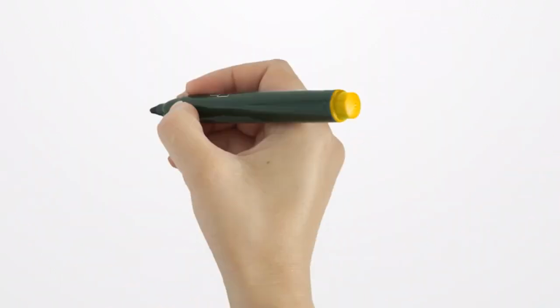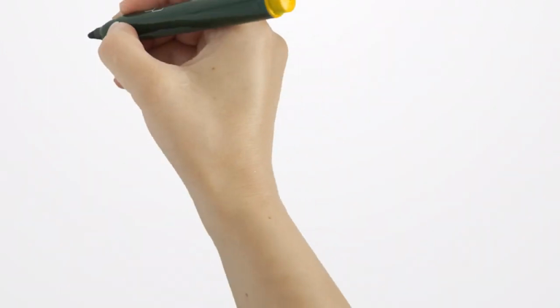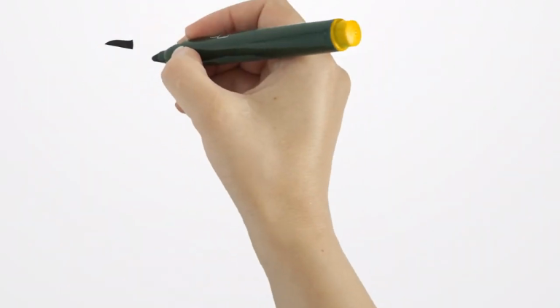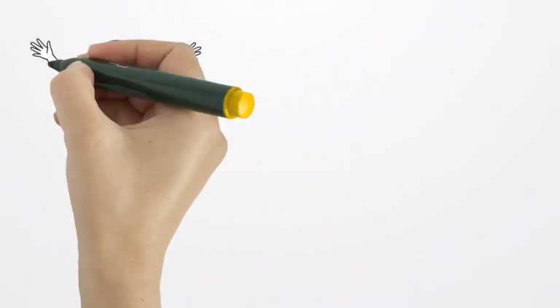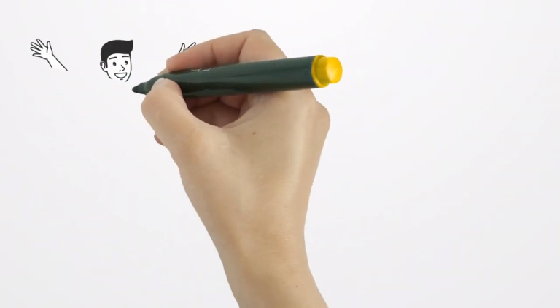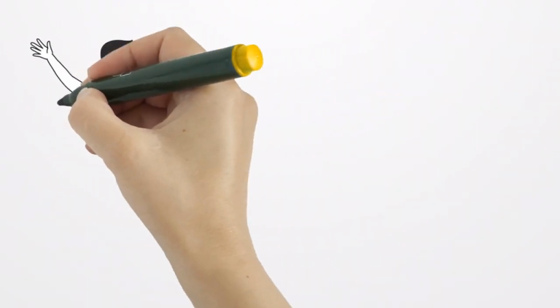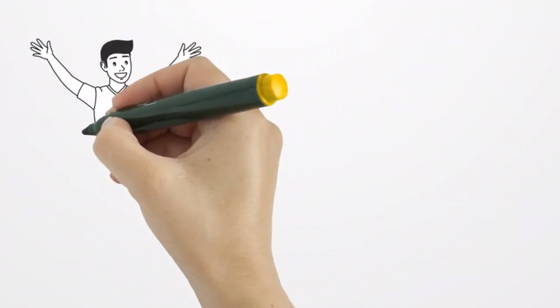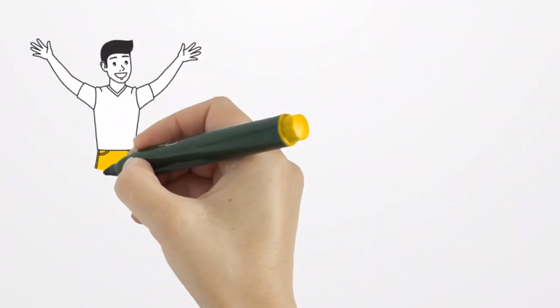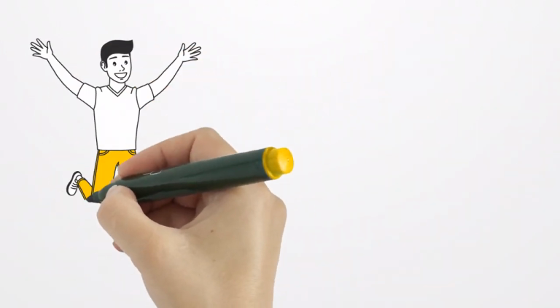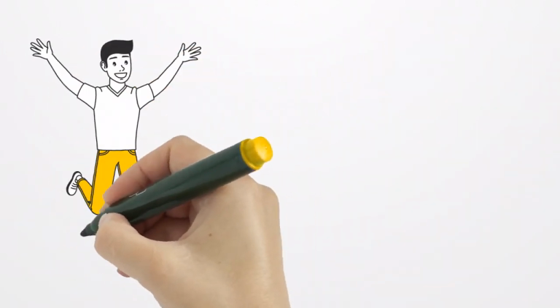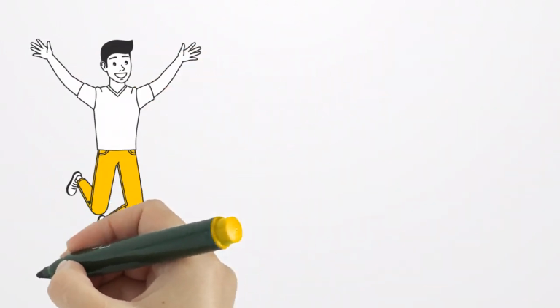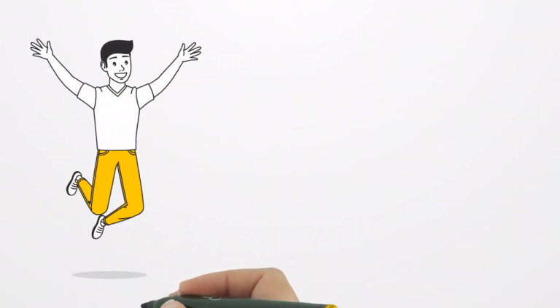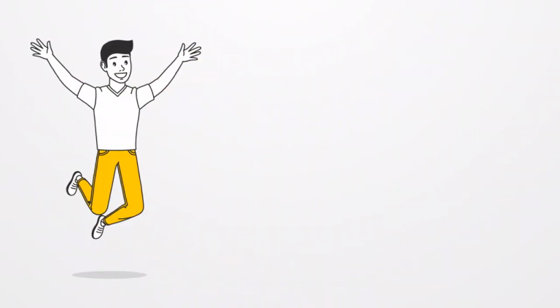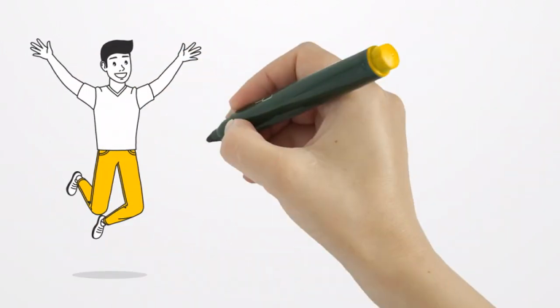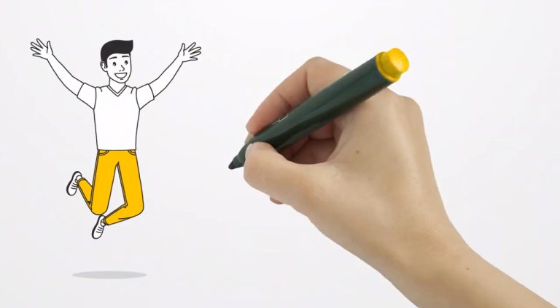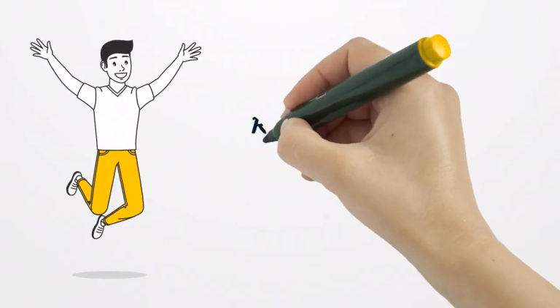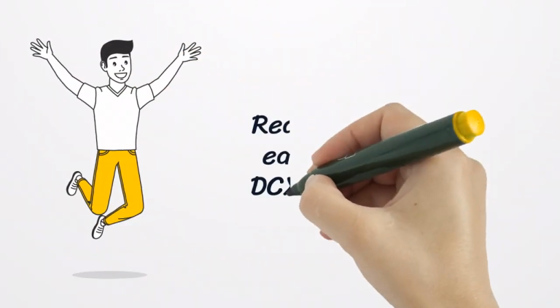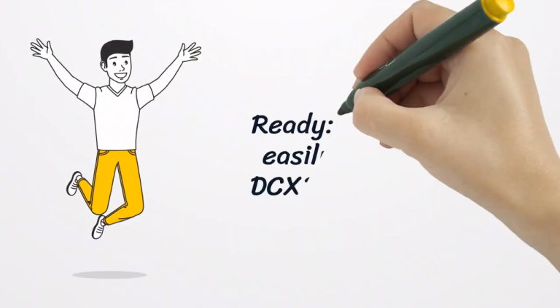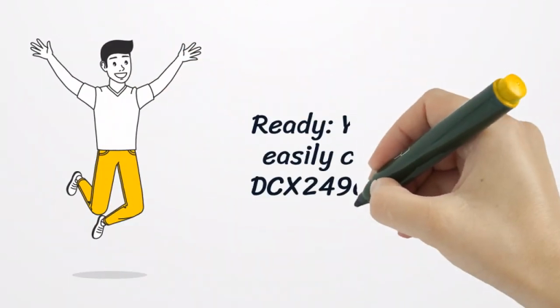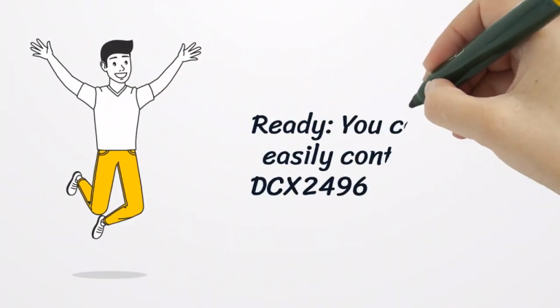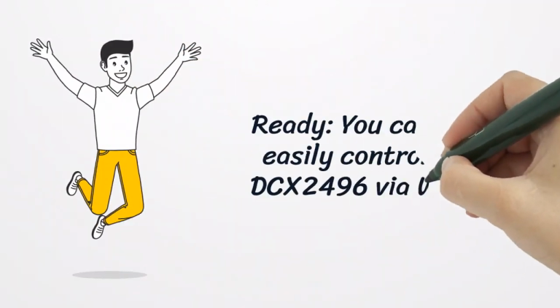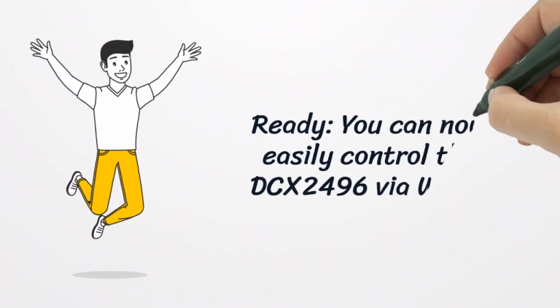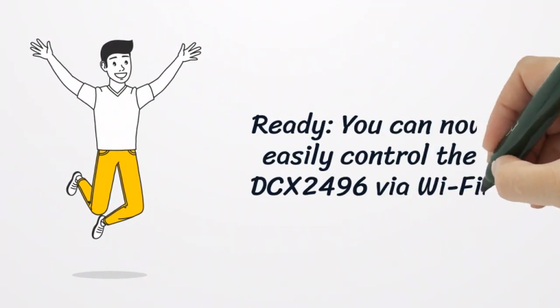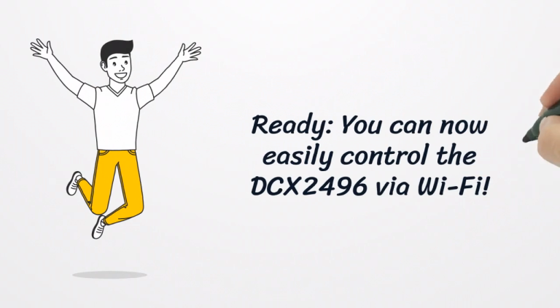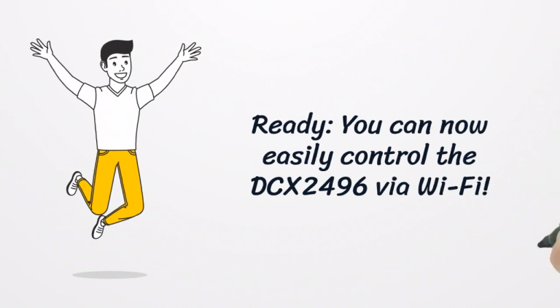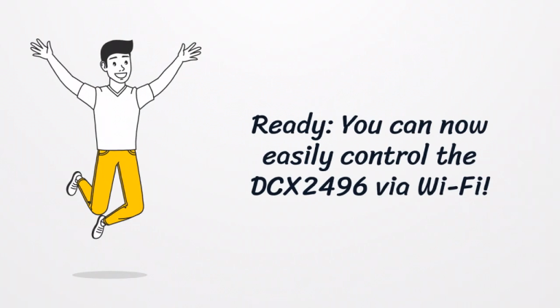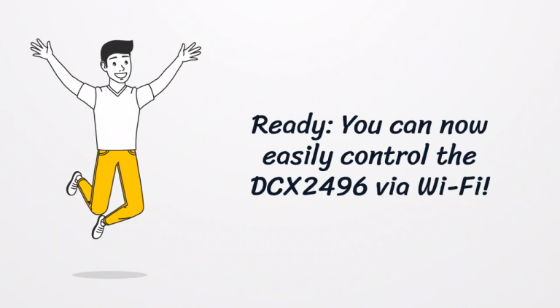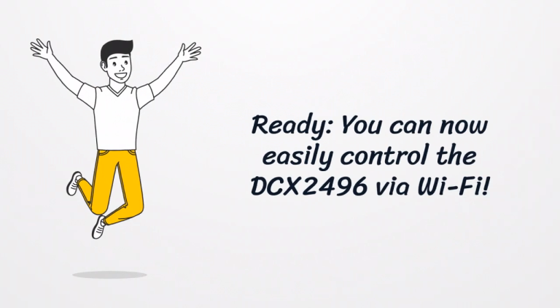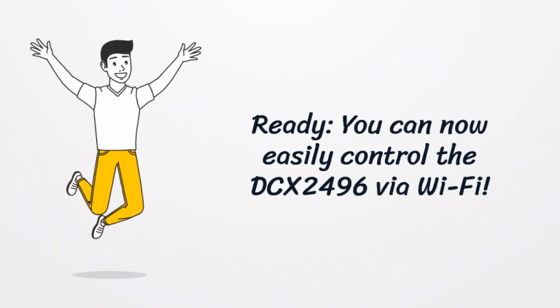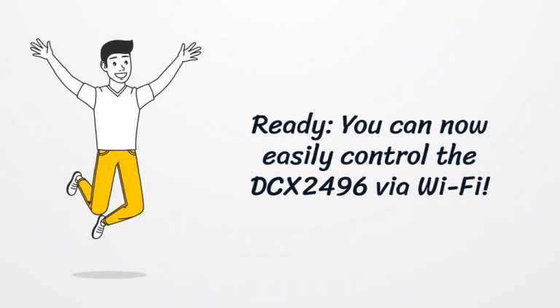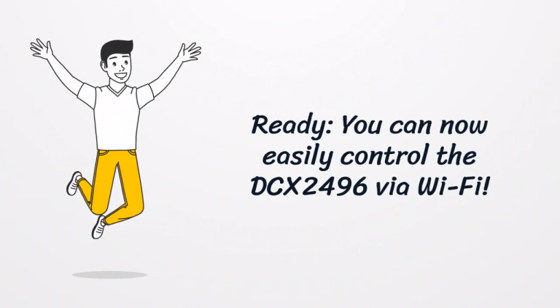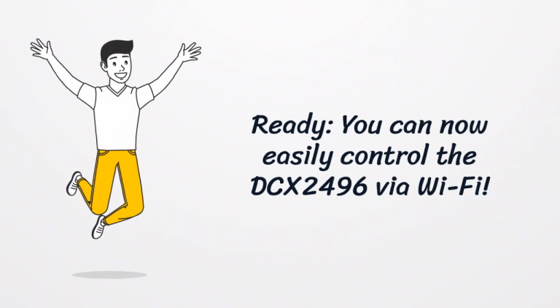Ready? You can now easily control the DC-X2496 via Wi-Fi.